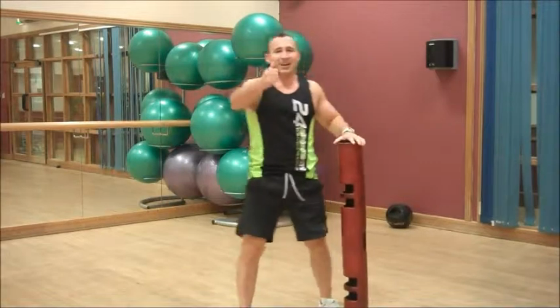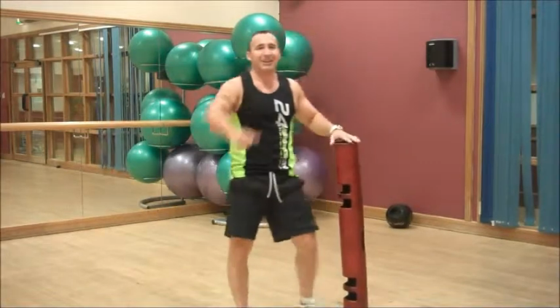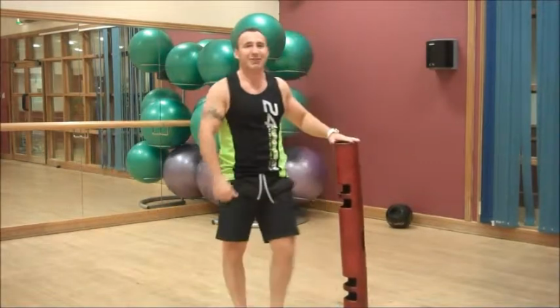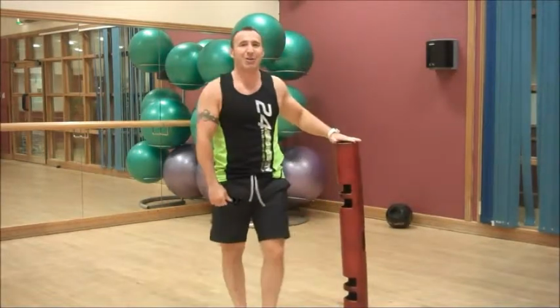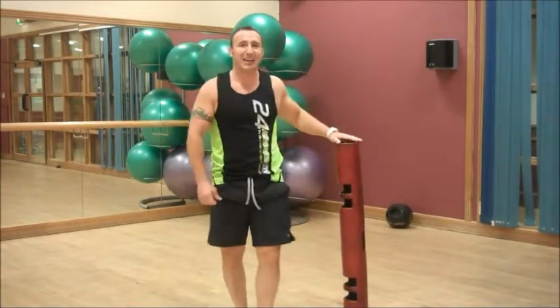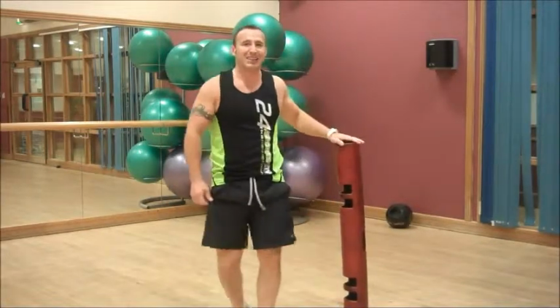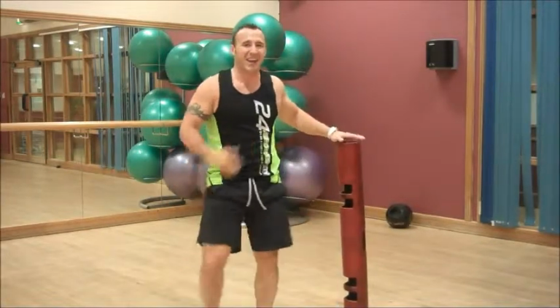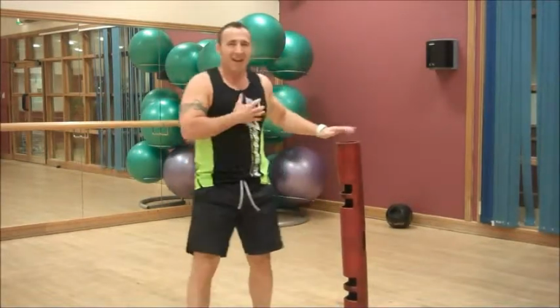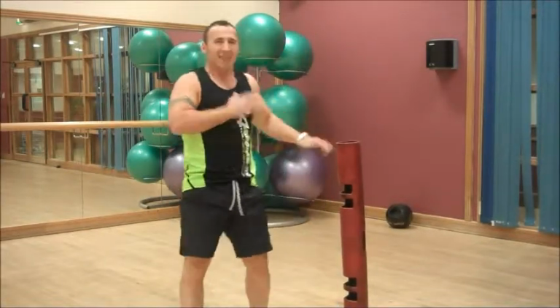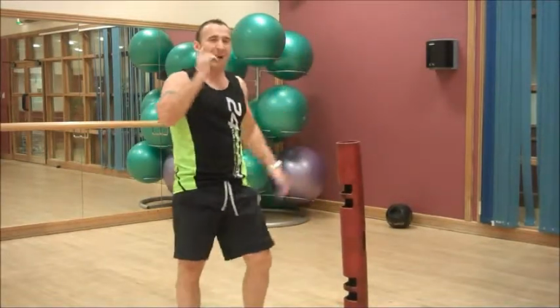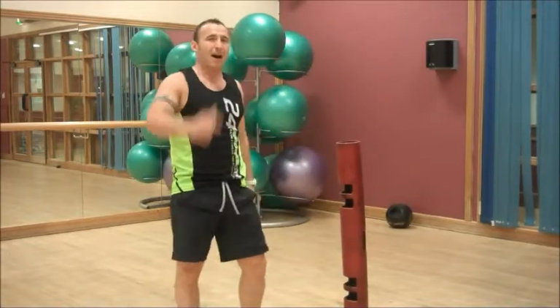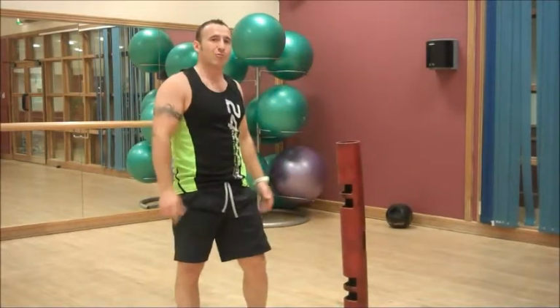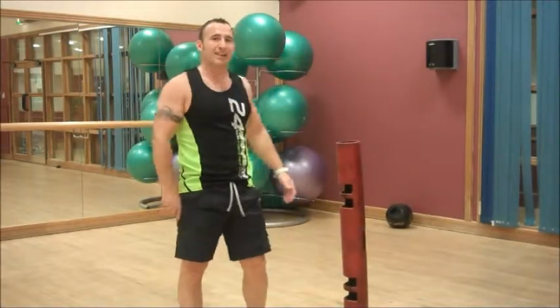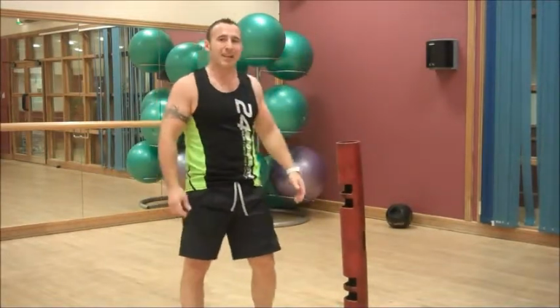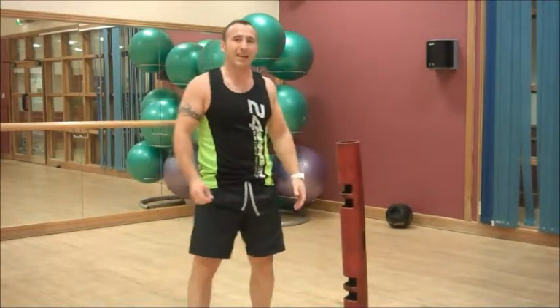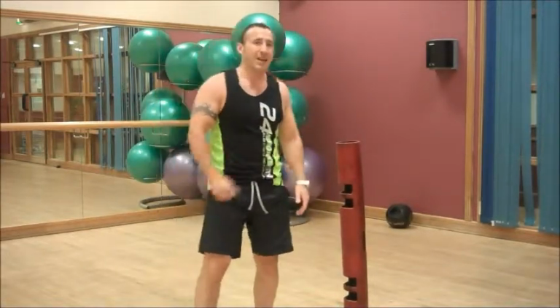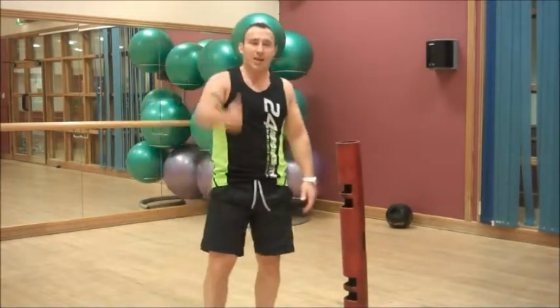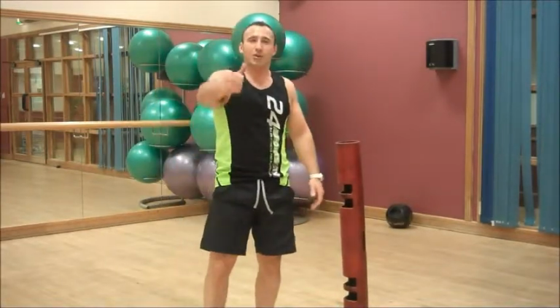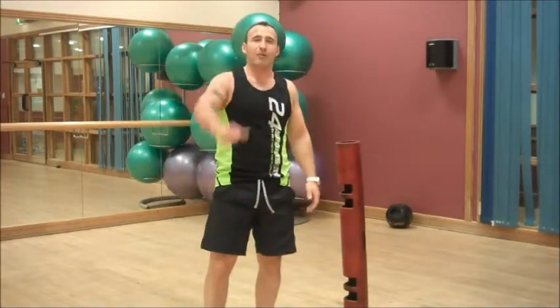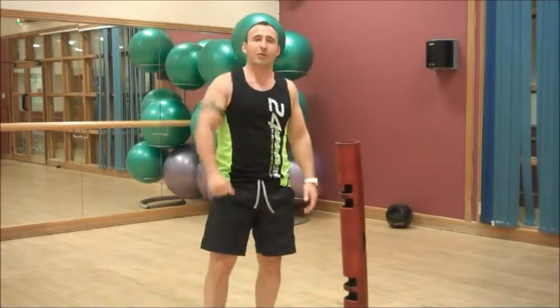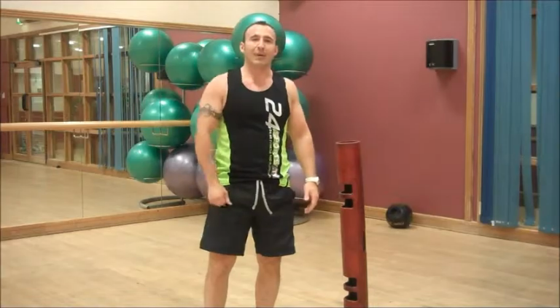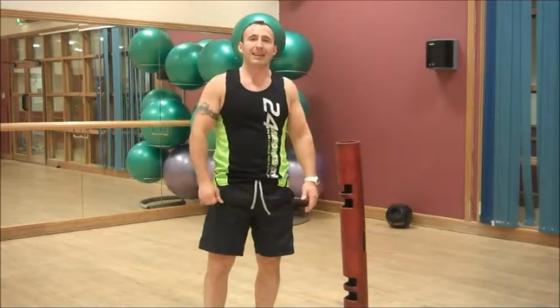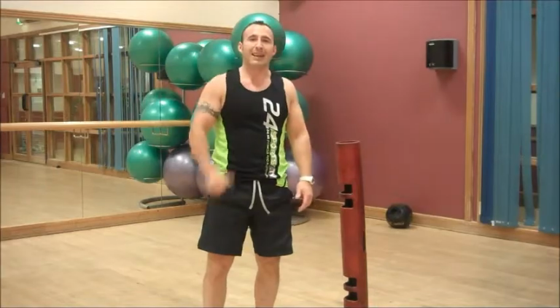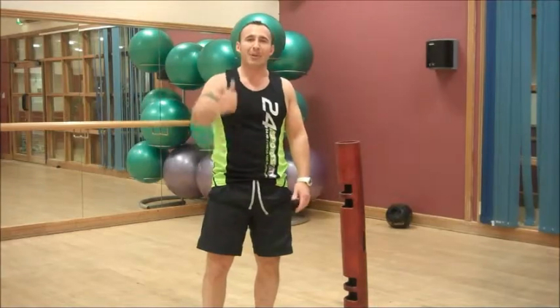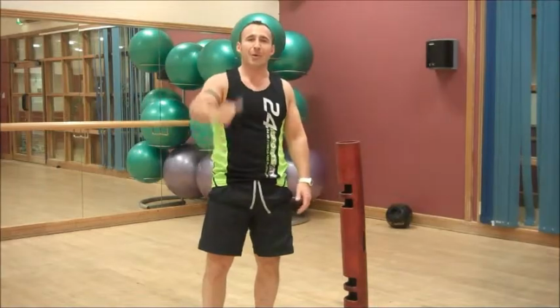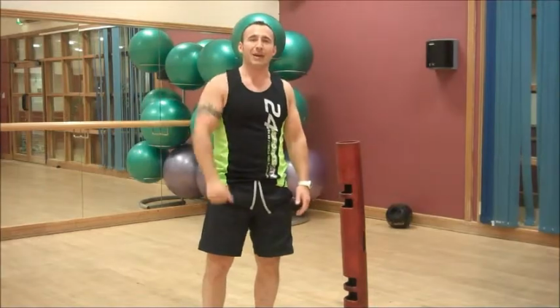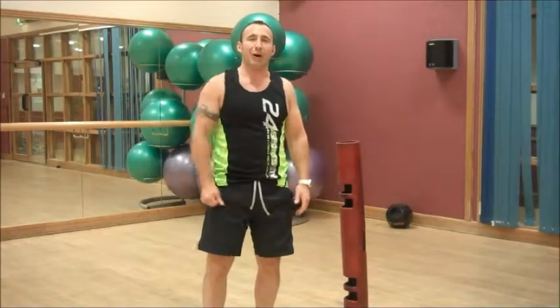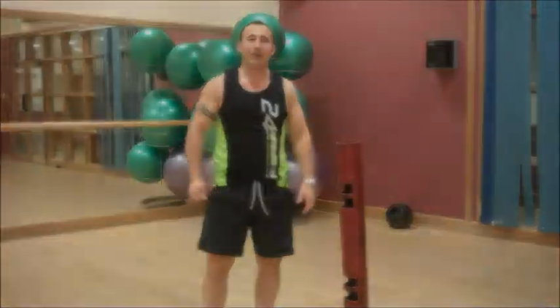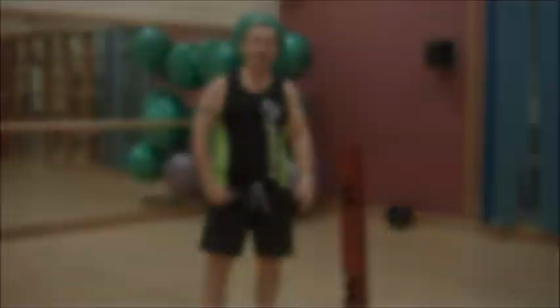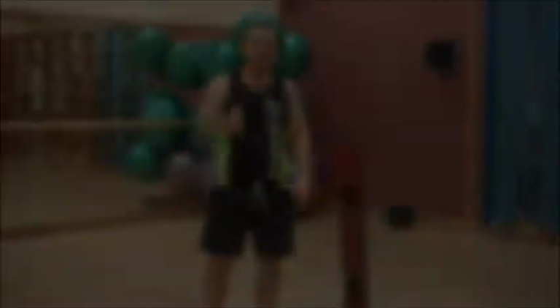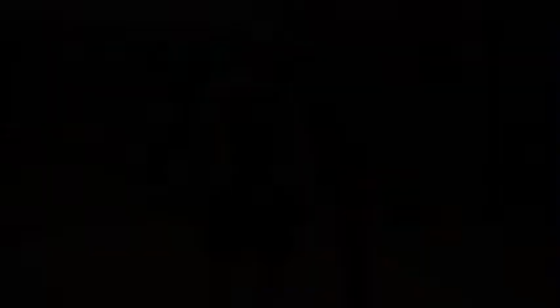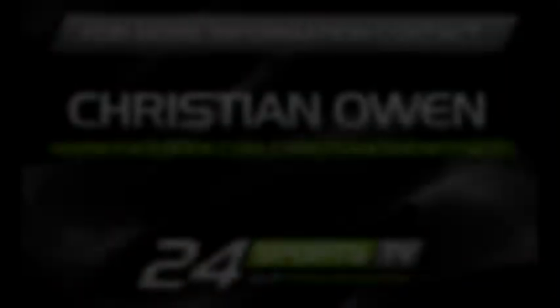There we go guys. Feel my heart racing. You have a go at that and let me know how you get on. Take care.